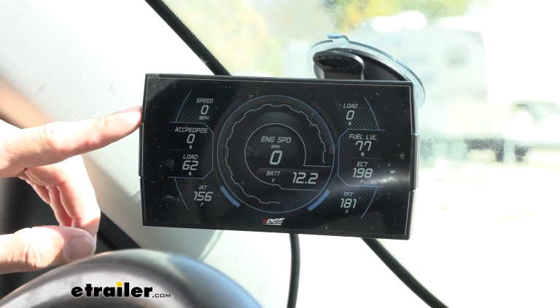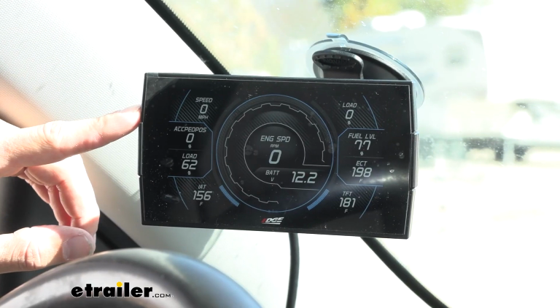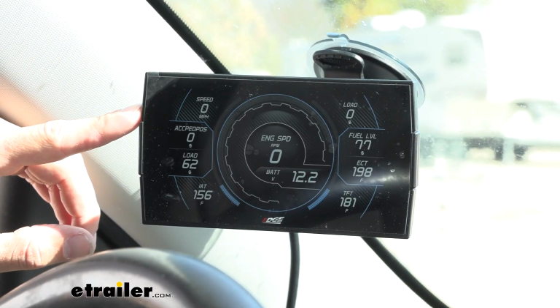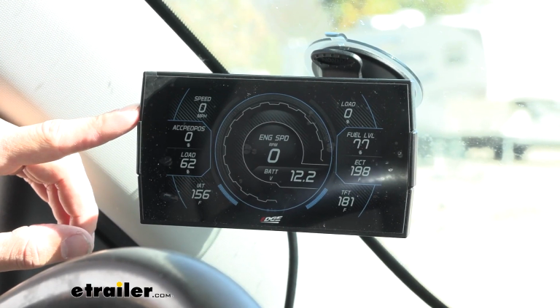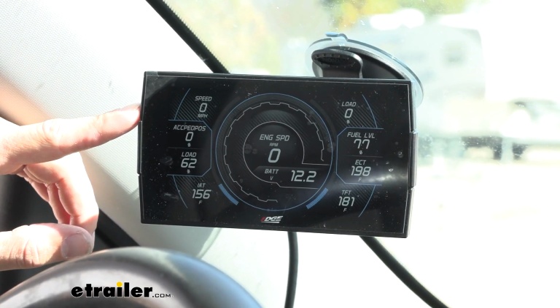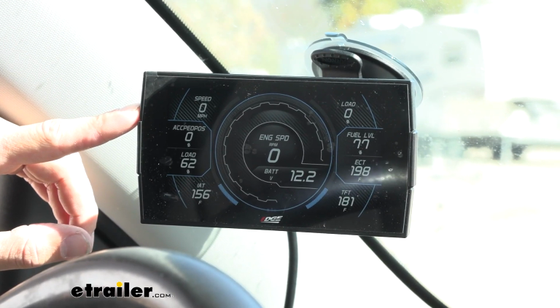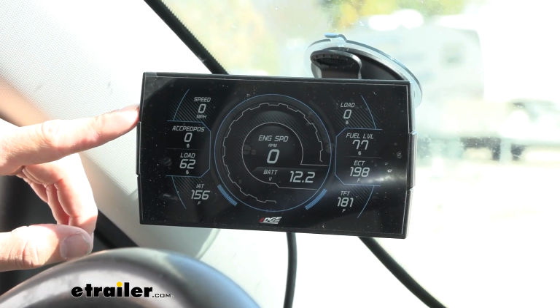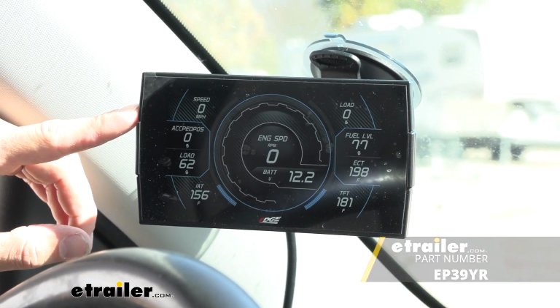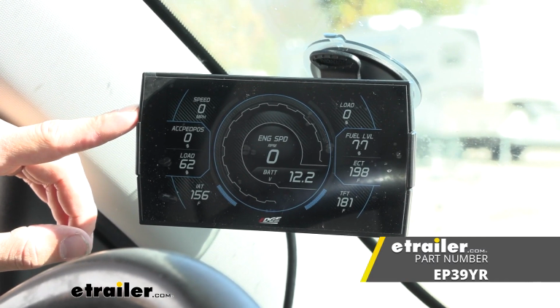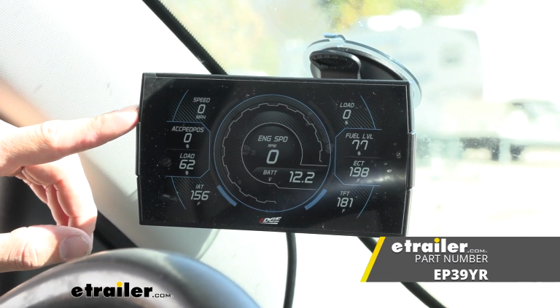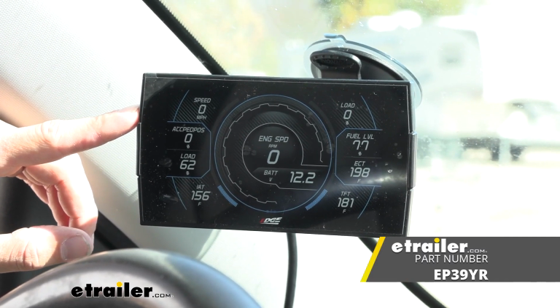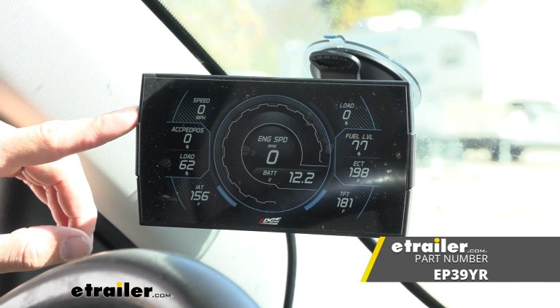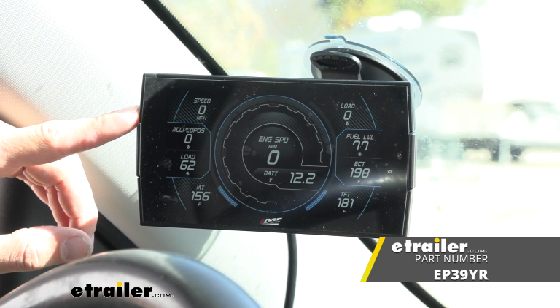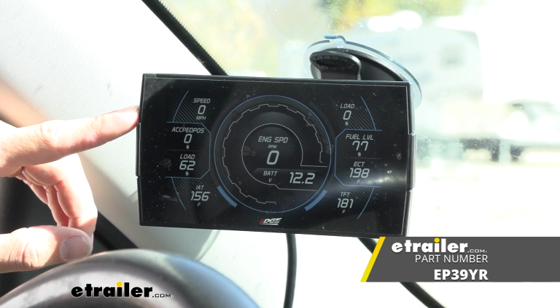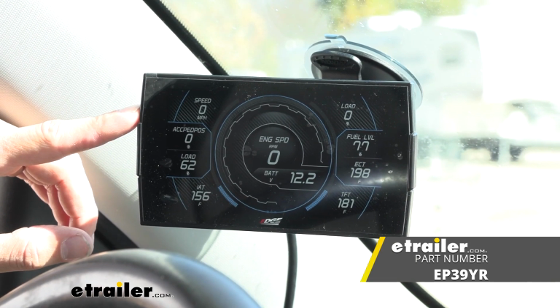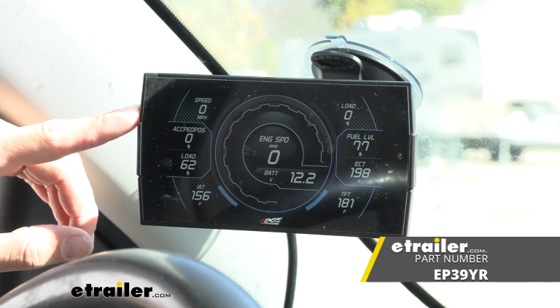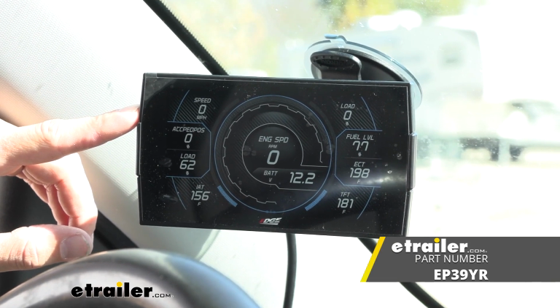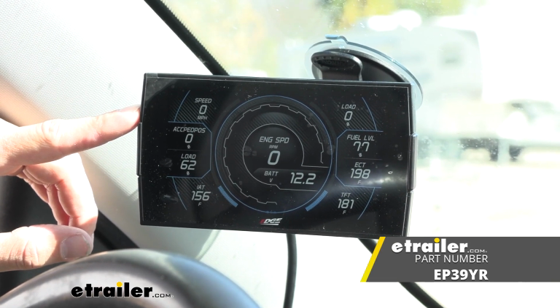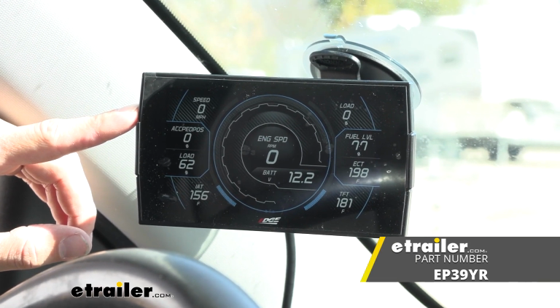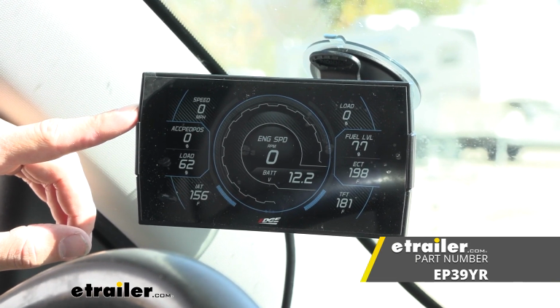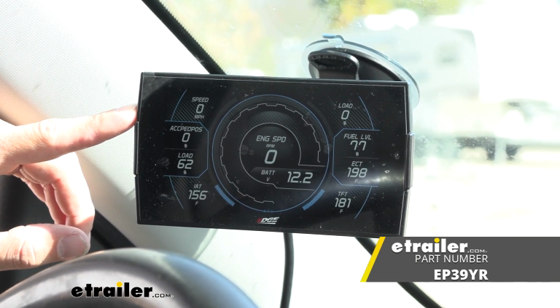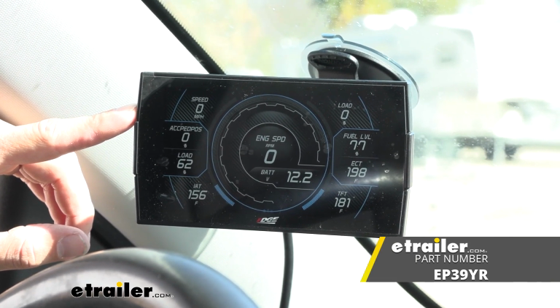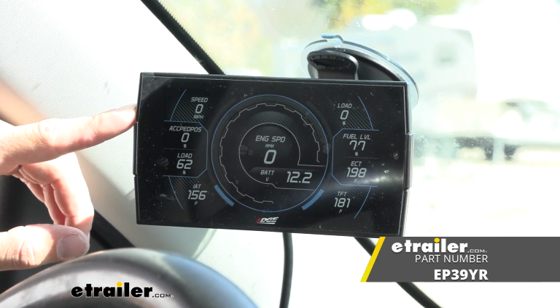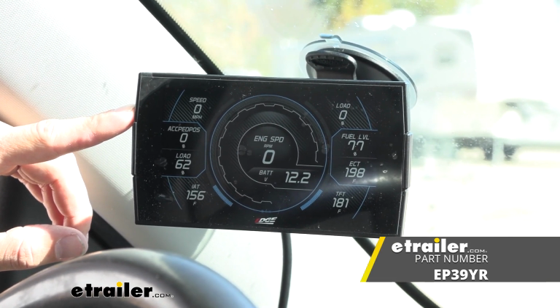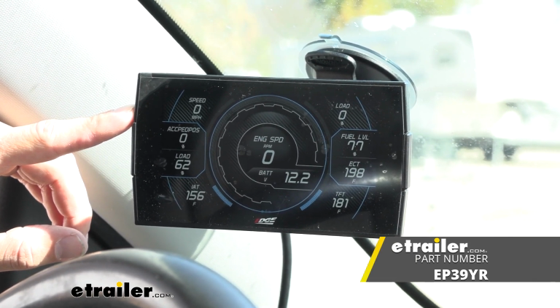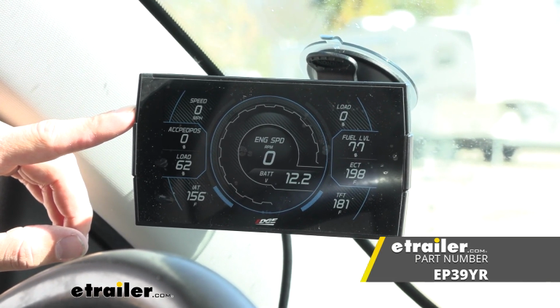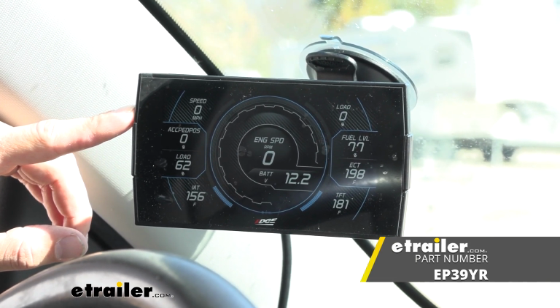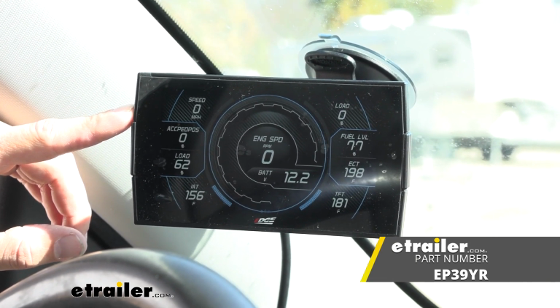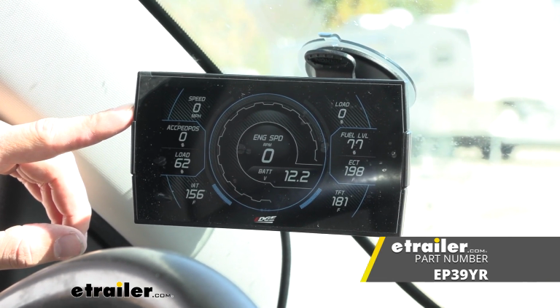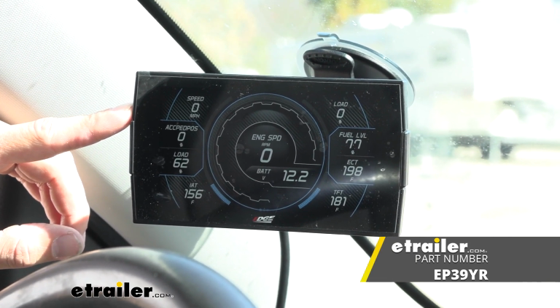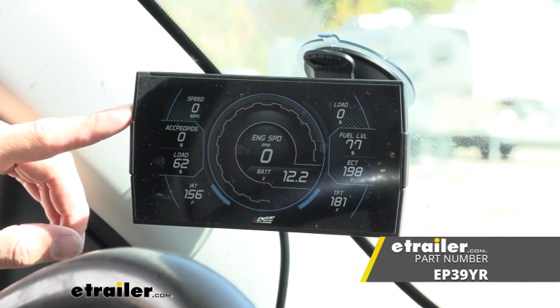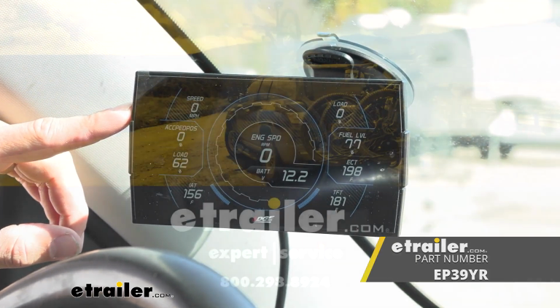I think that about does it for today's look at the Edge Gas Evolution CTS-3 Performance Tuner. My name is Kevin — thanks for watching and I'll see you next time.